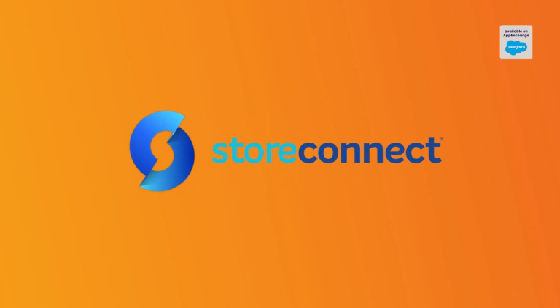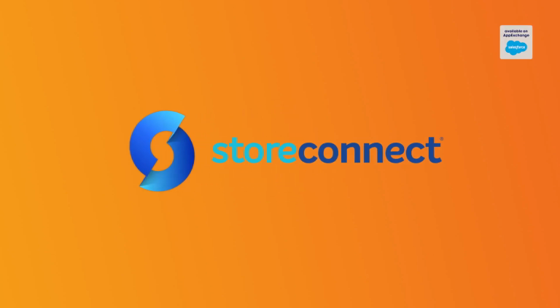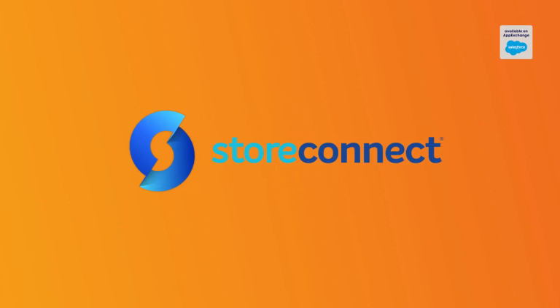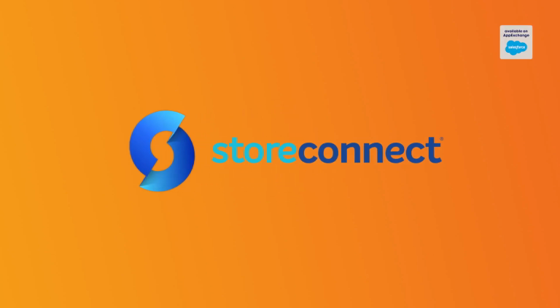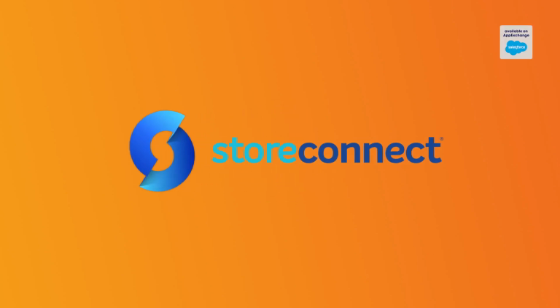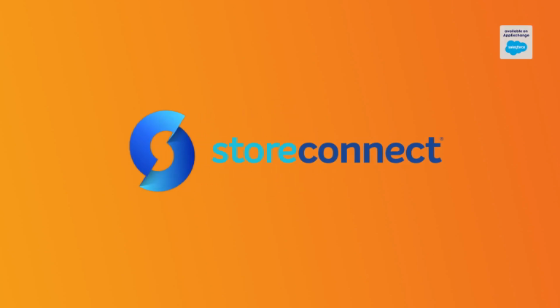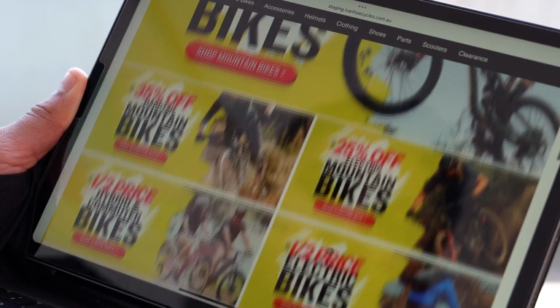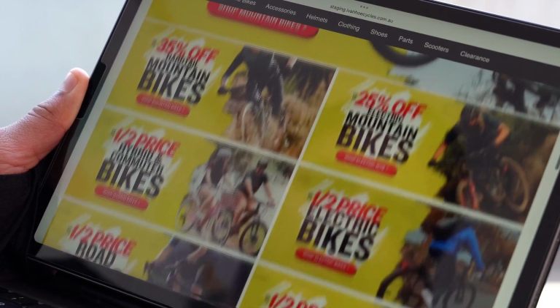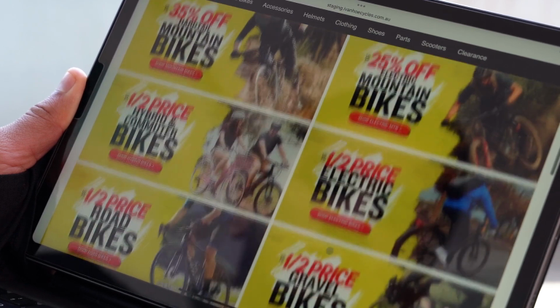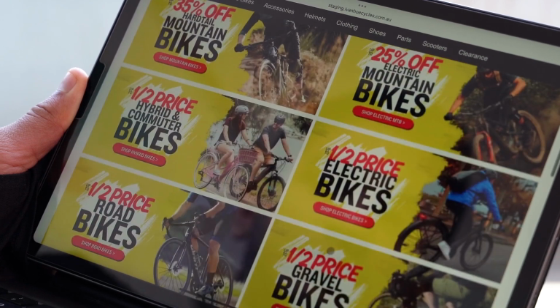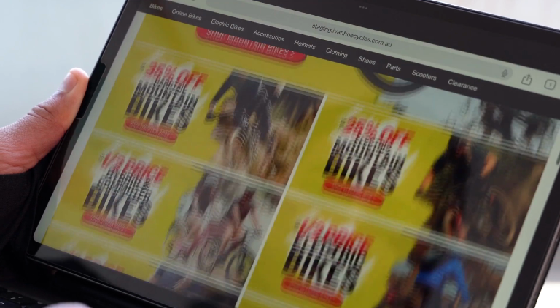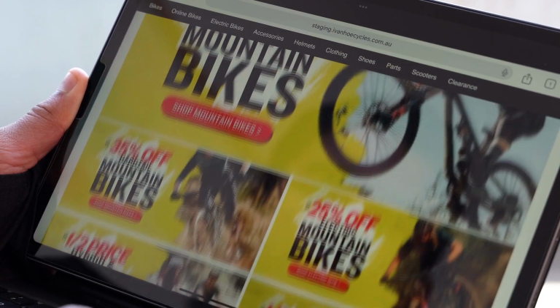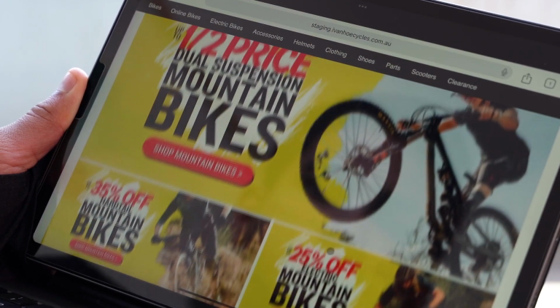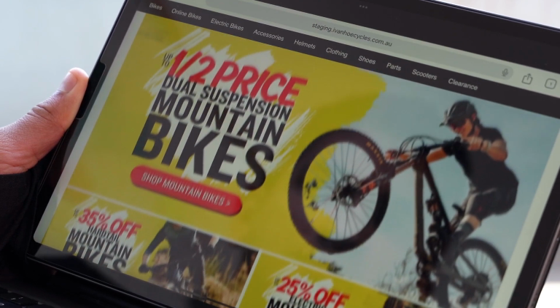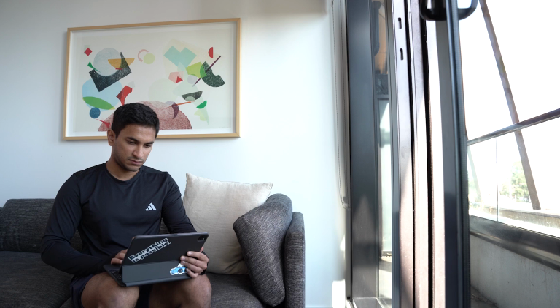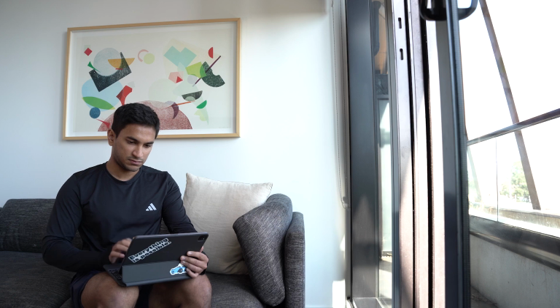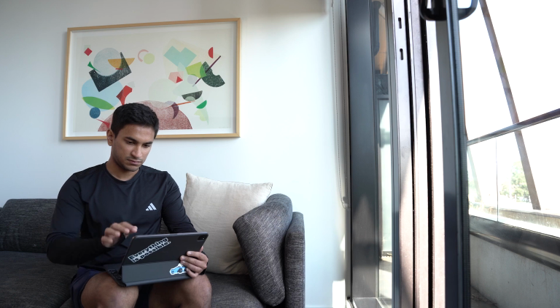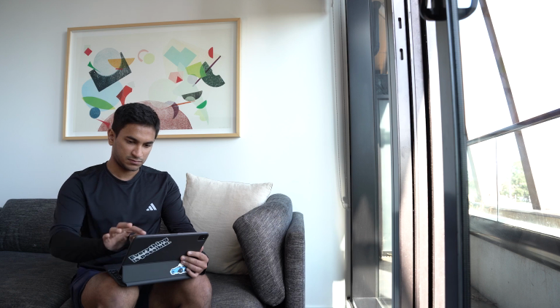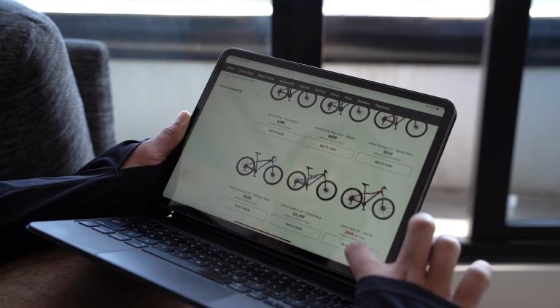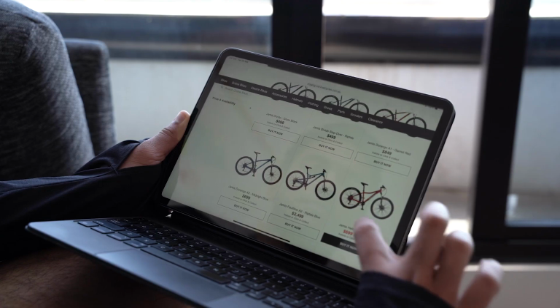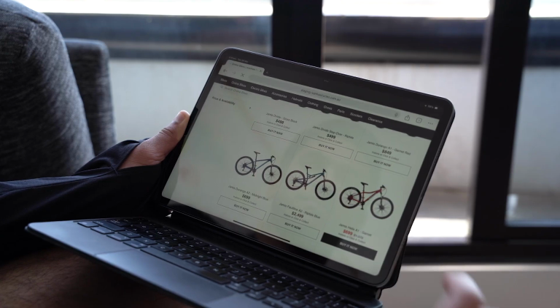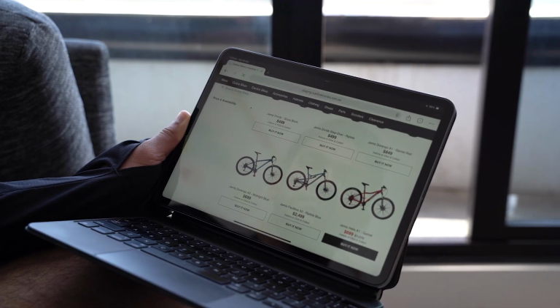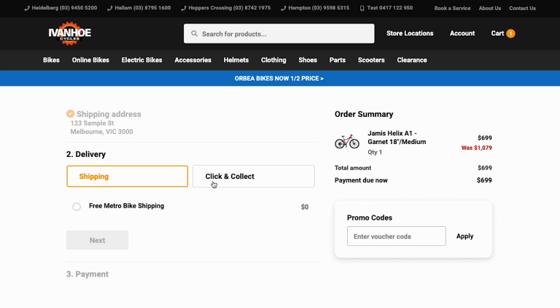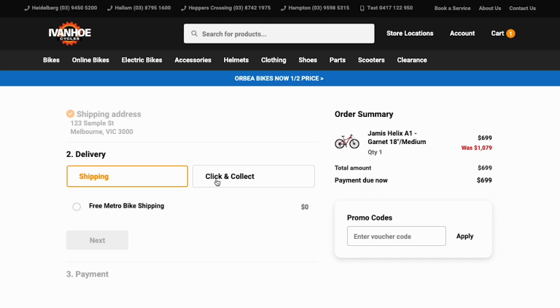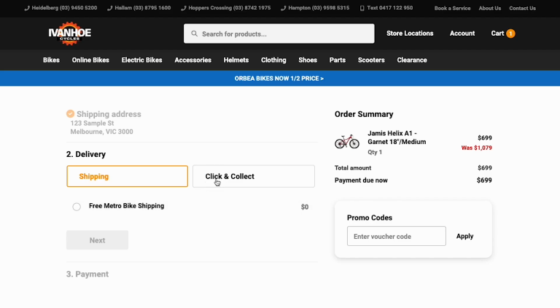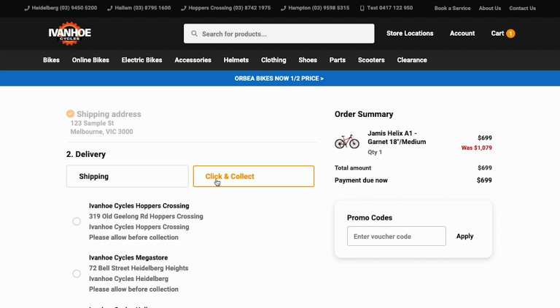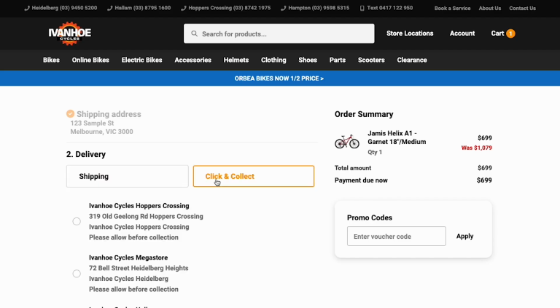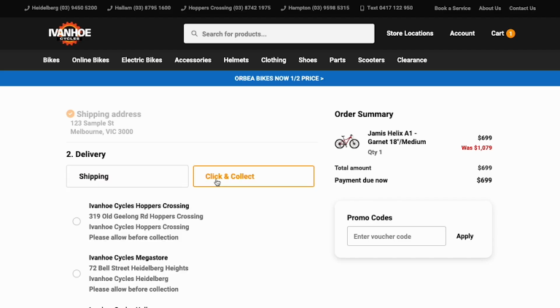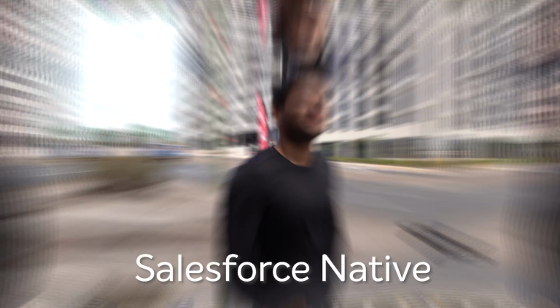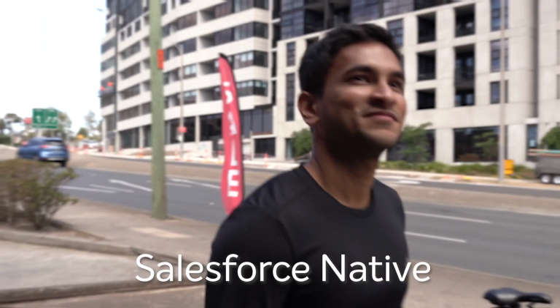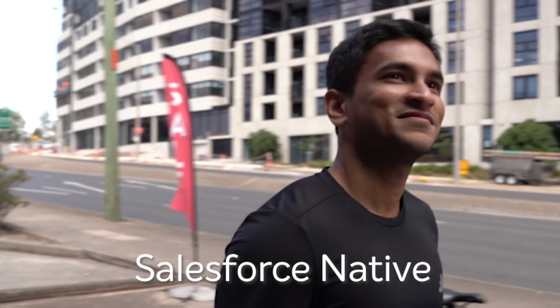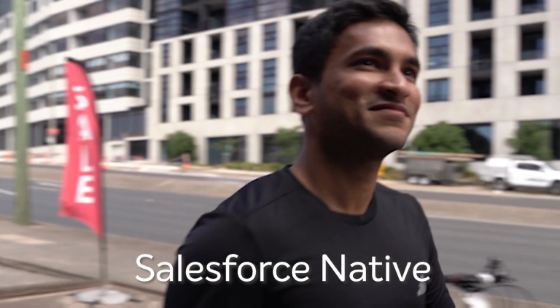StoreConnect is the first affordable, multi-channel commerce solution built natively on the world's number one CRM, Salesforce.